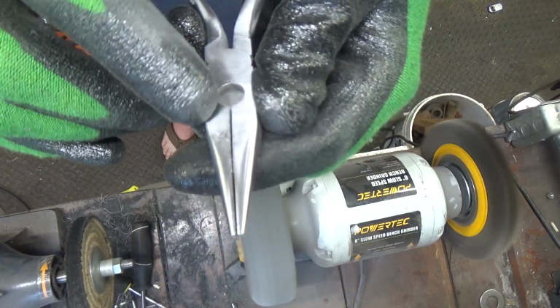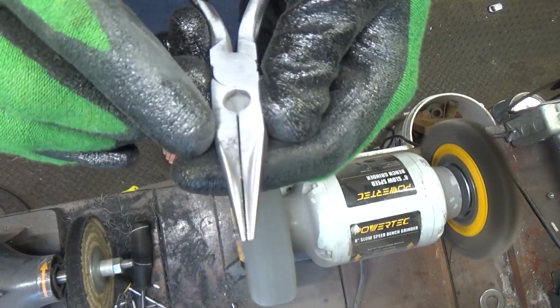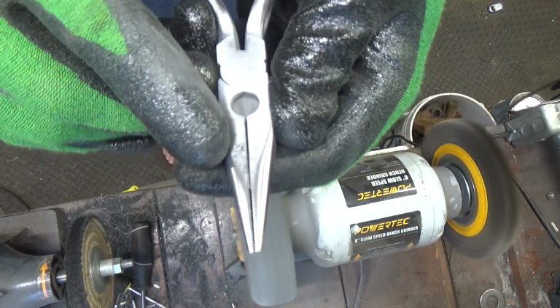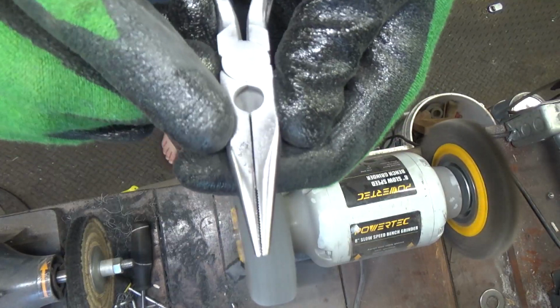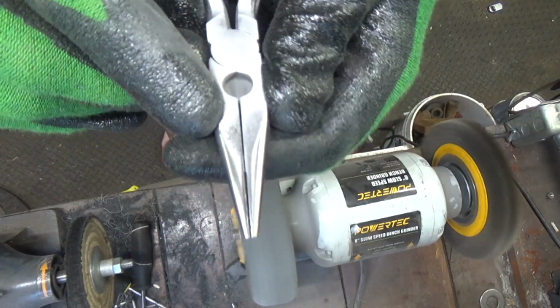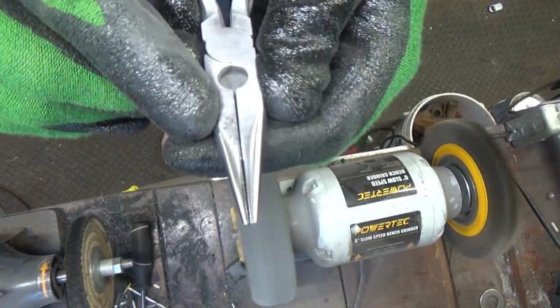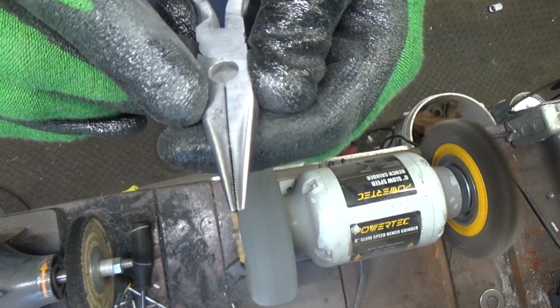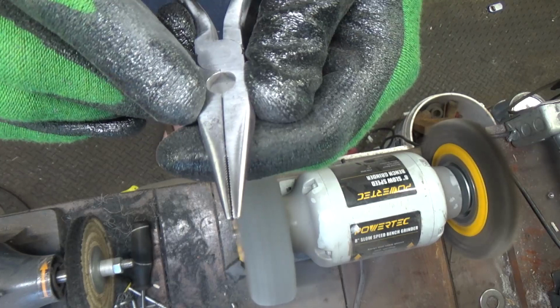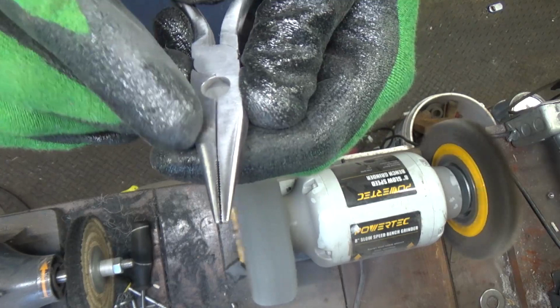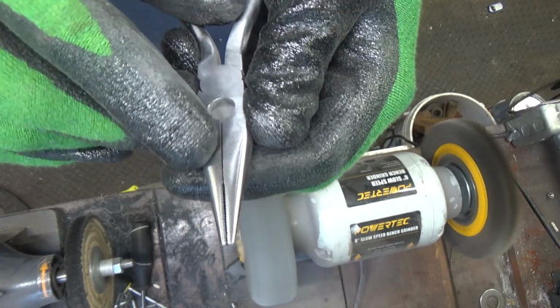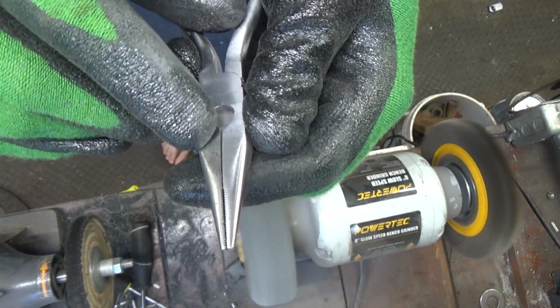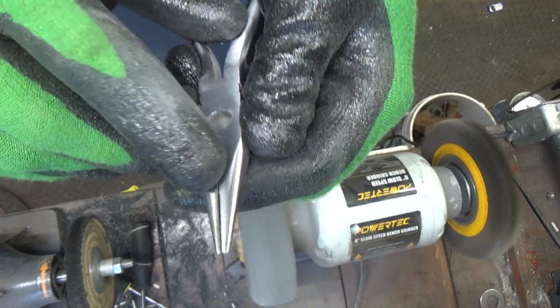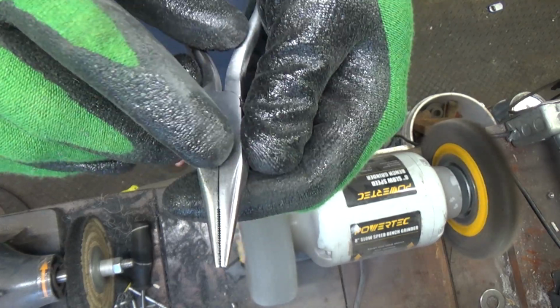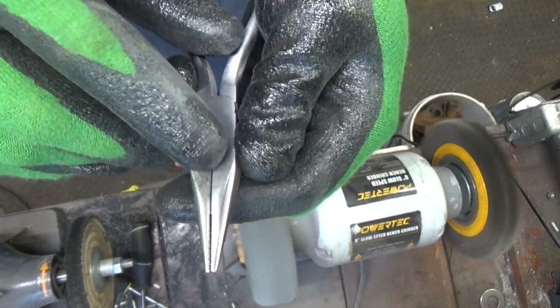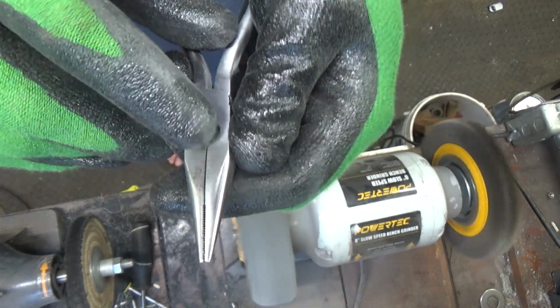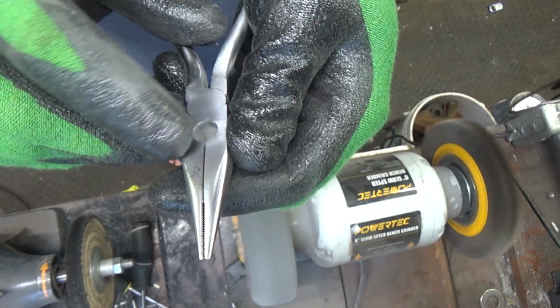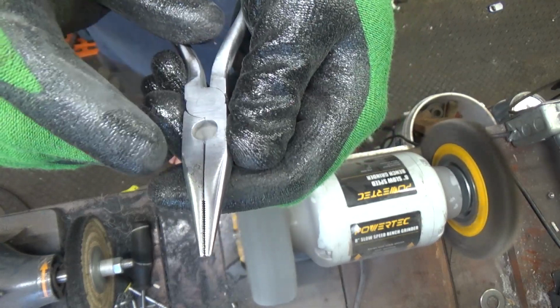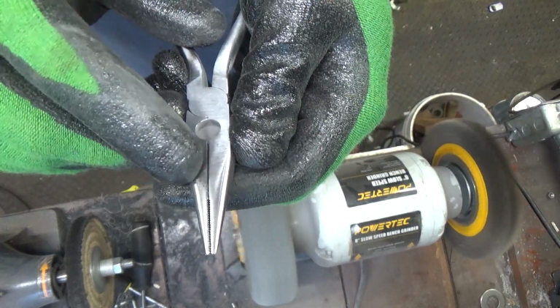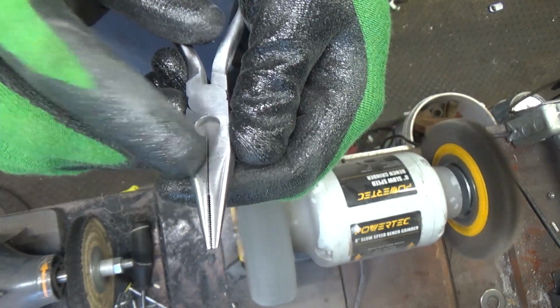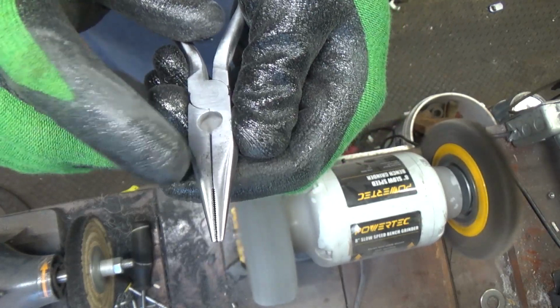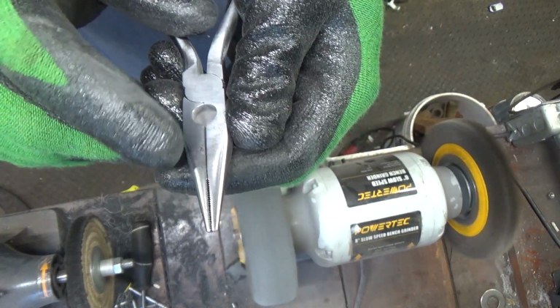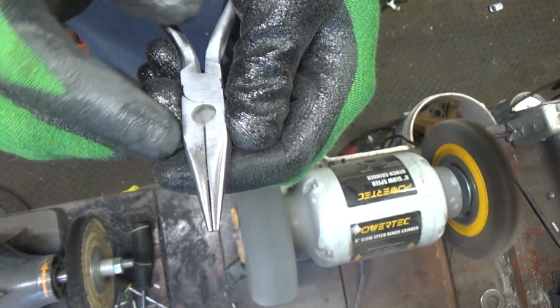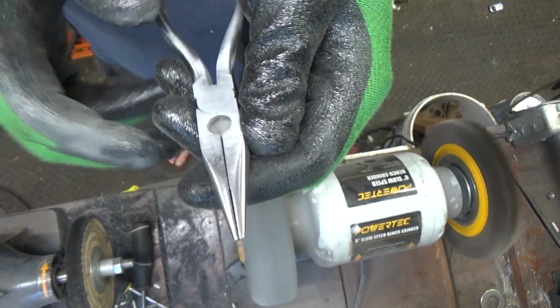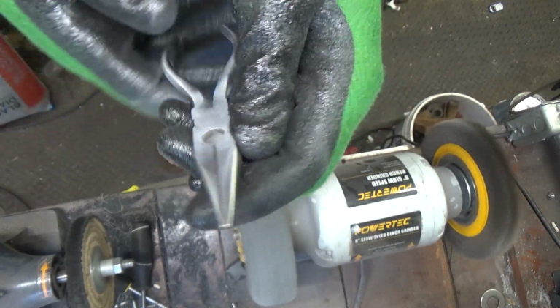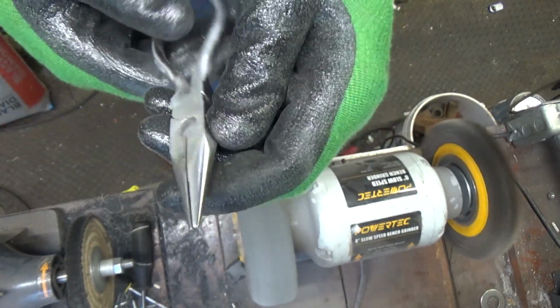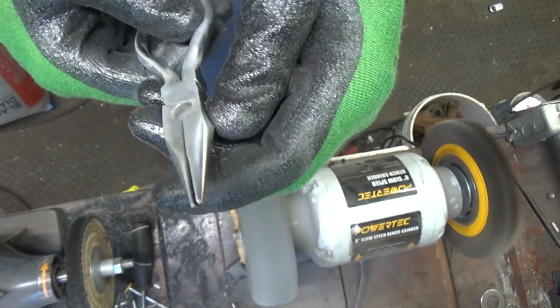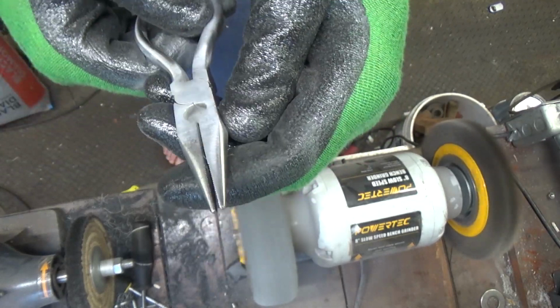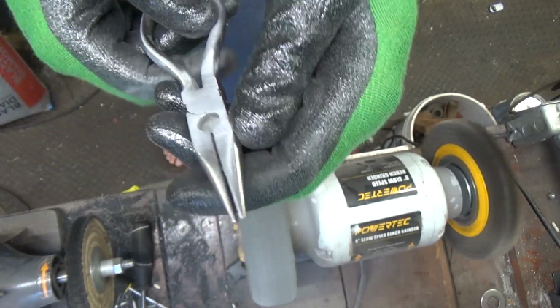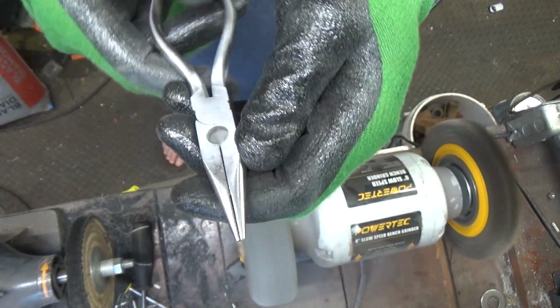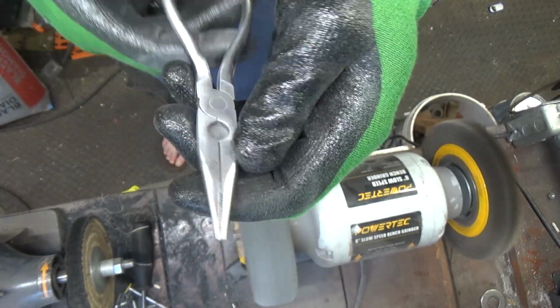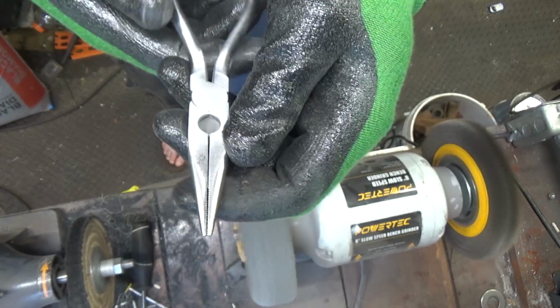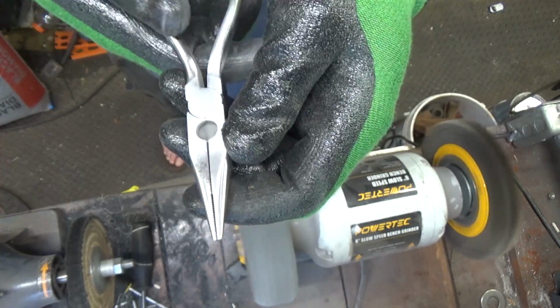There's a little bit of pitting right there — it's real fine. I'm going to take this over to the belt sander and get that out of there.